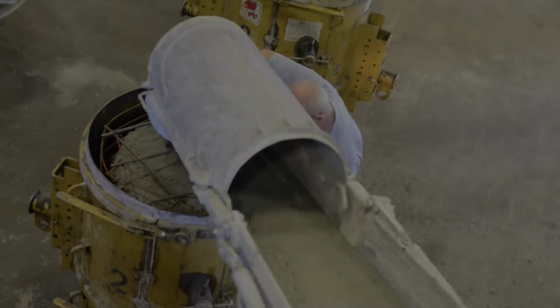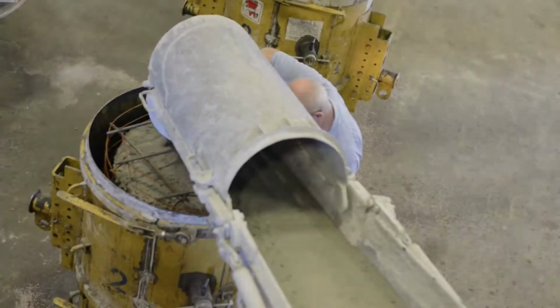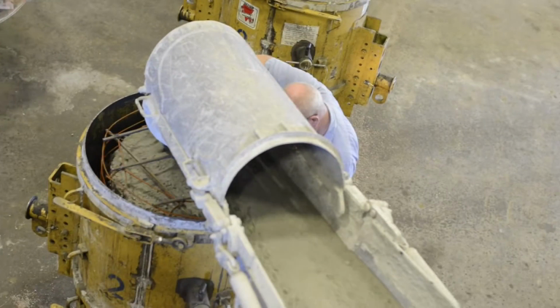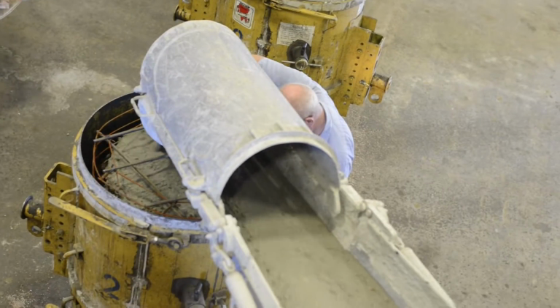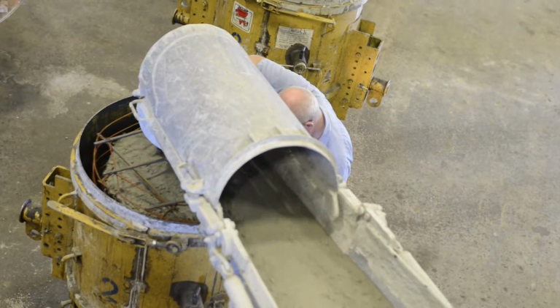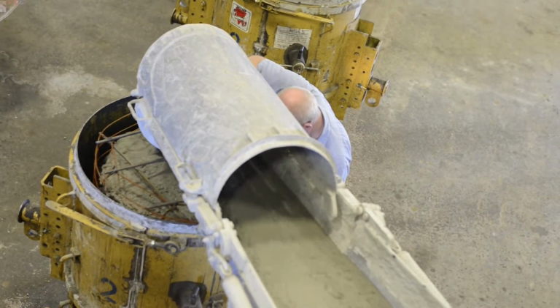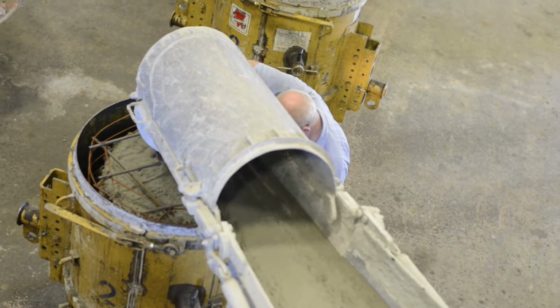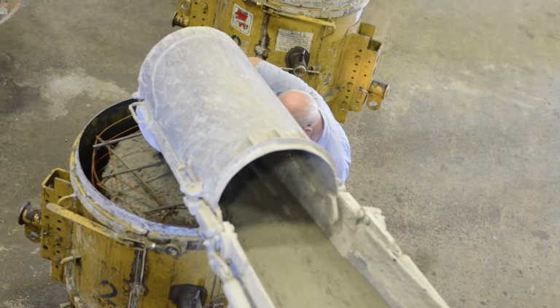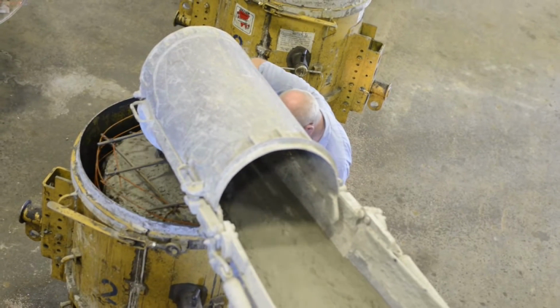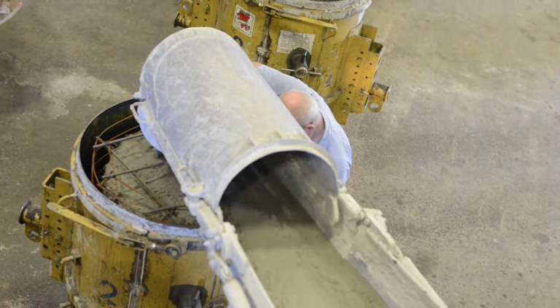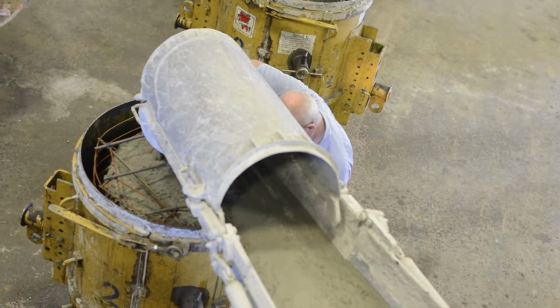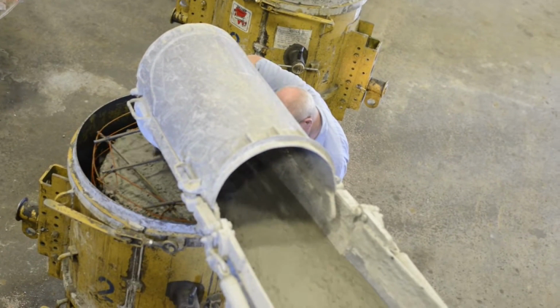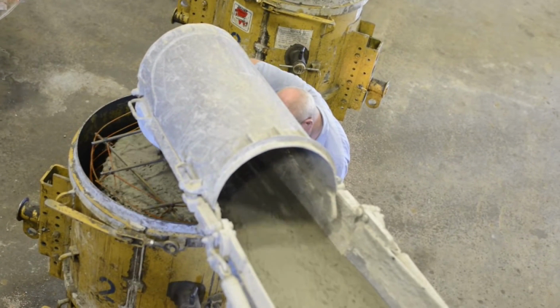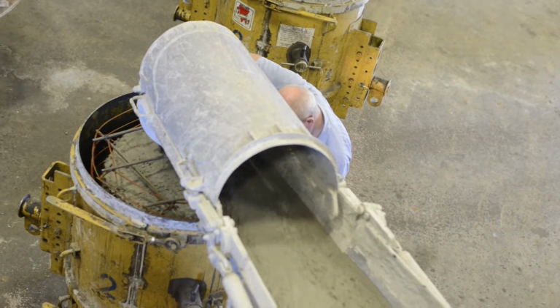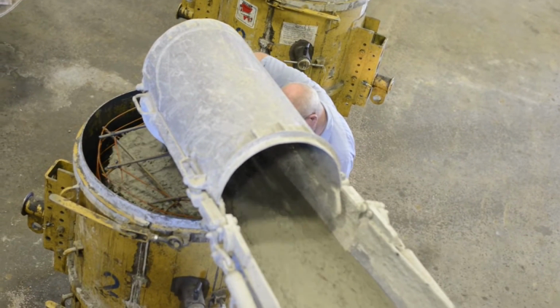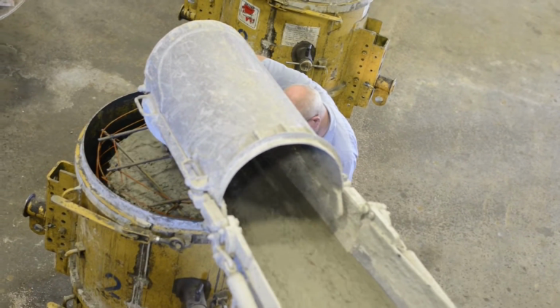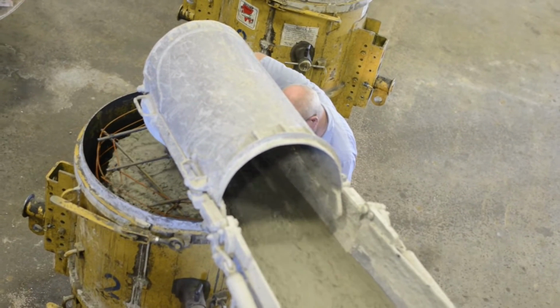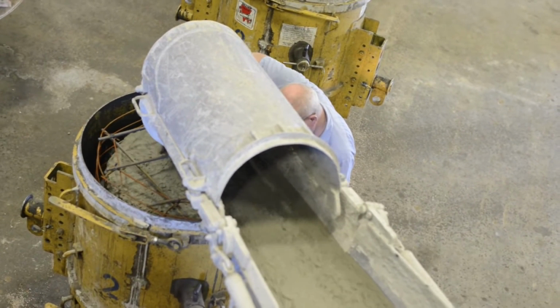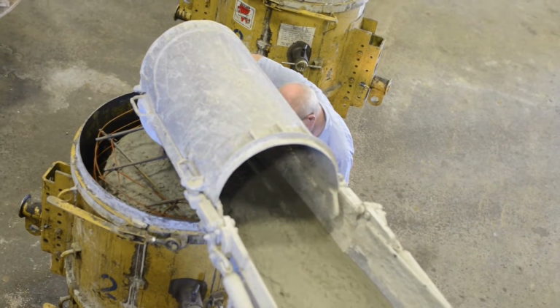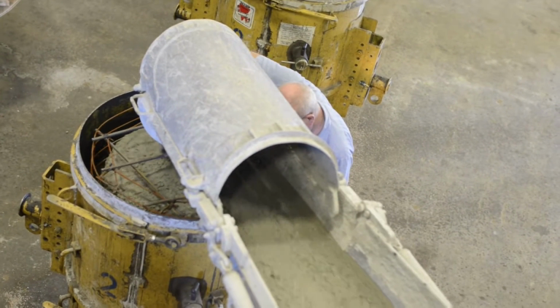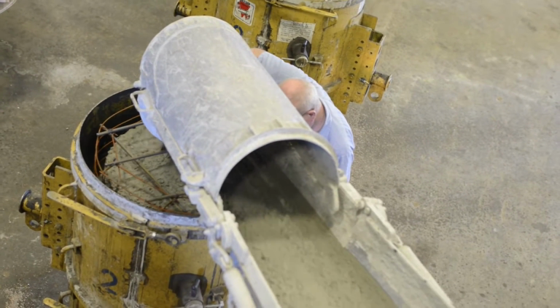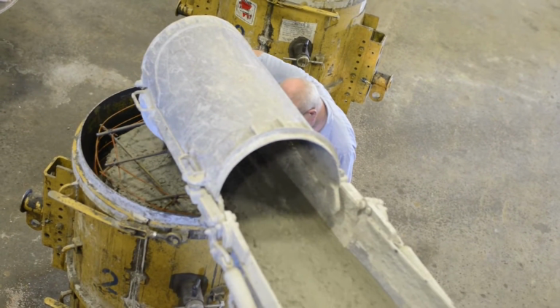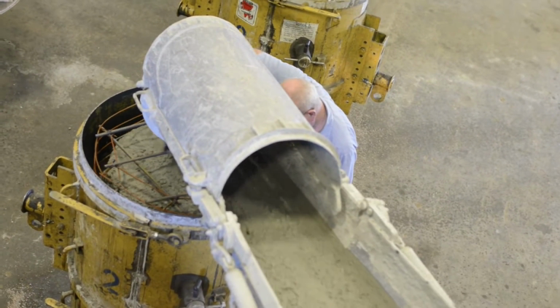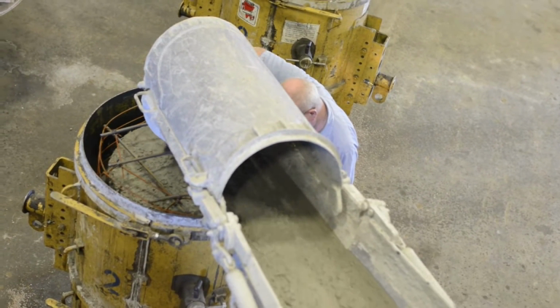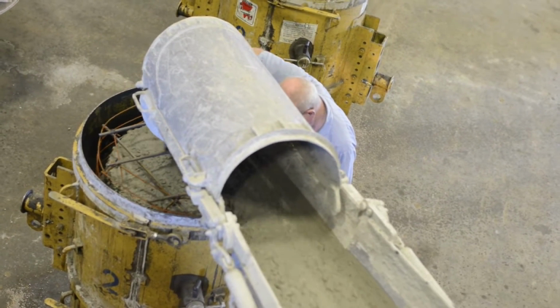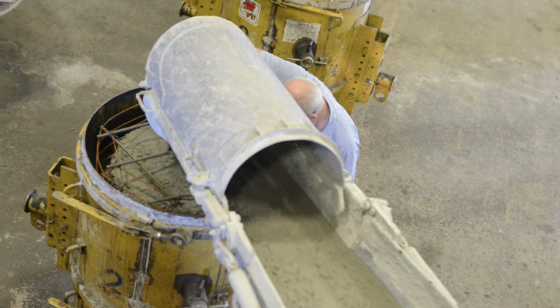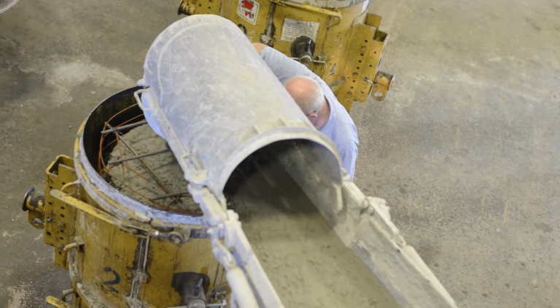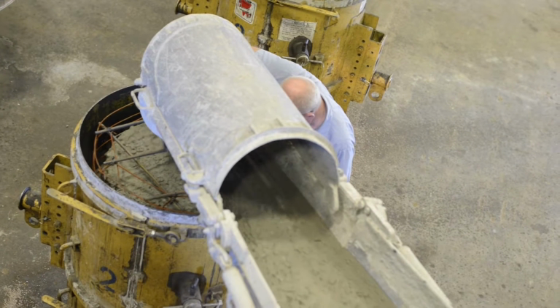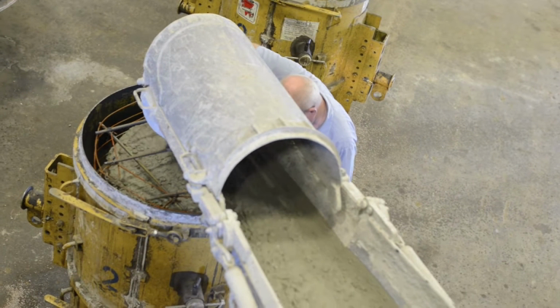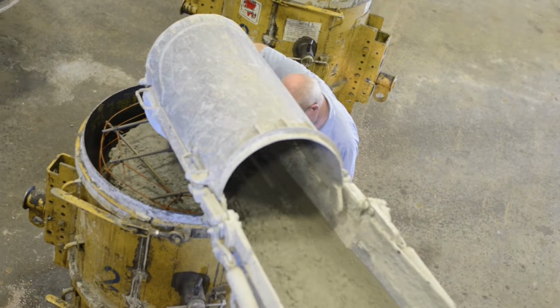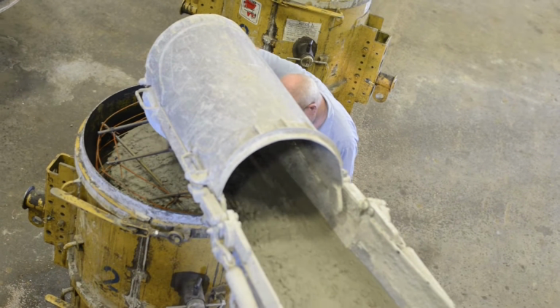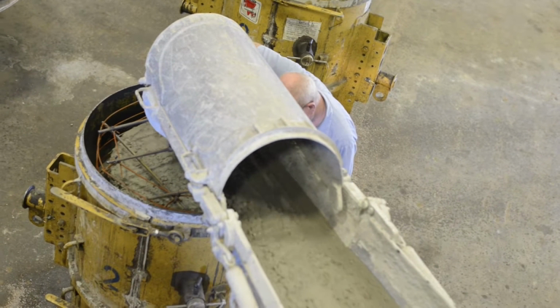Welcome to another episode of the Team Elmer's Update, where we take you past the orange barrels and on to the job site.